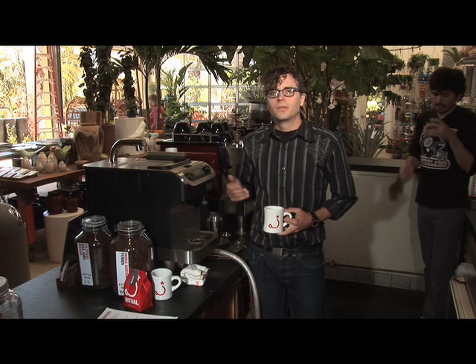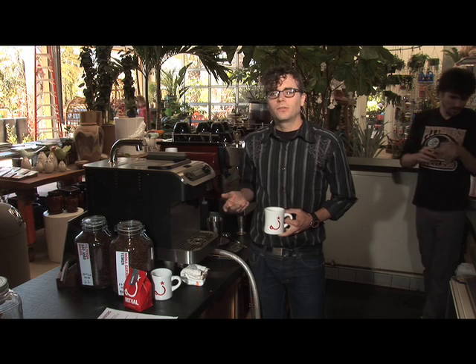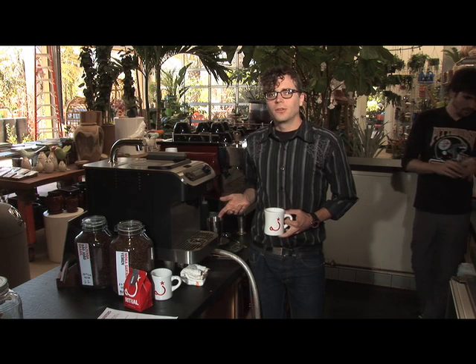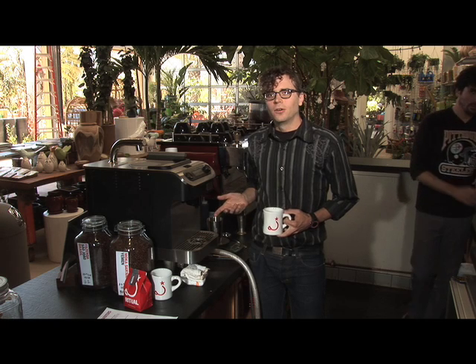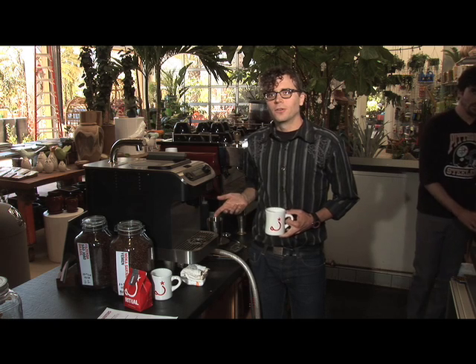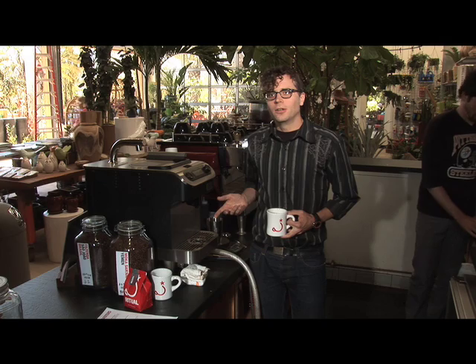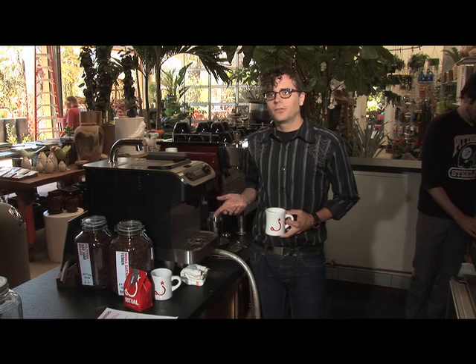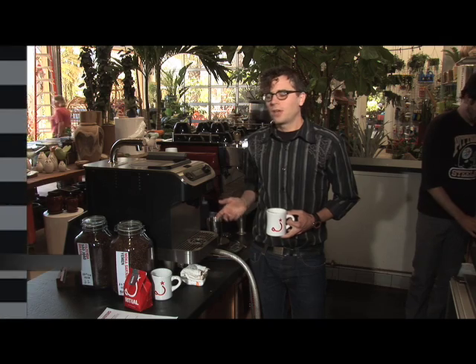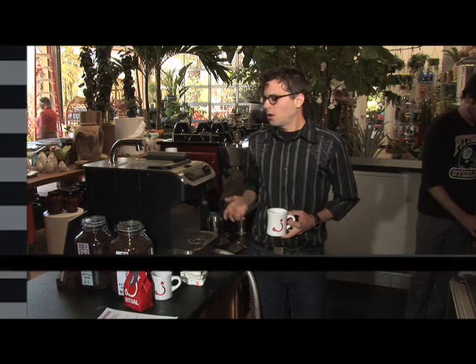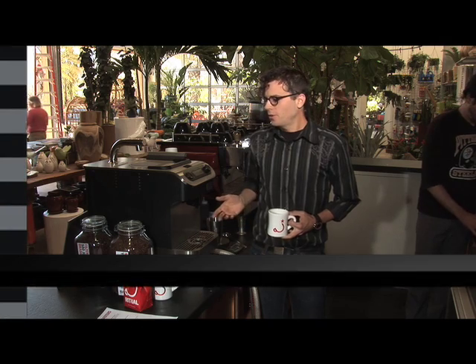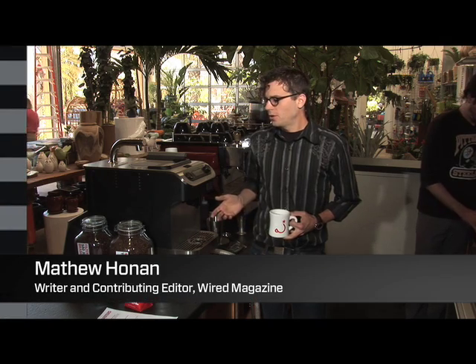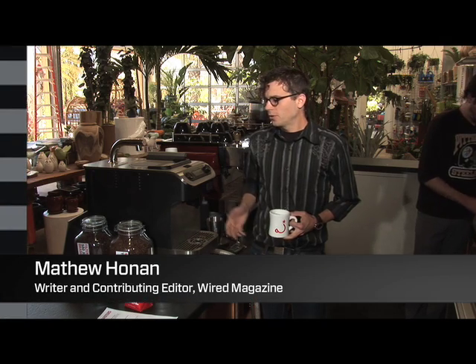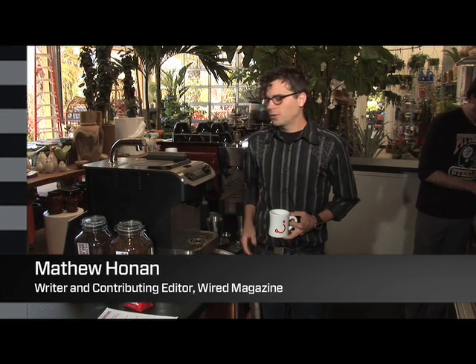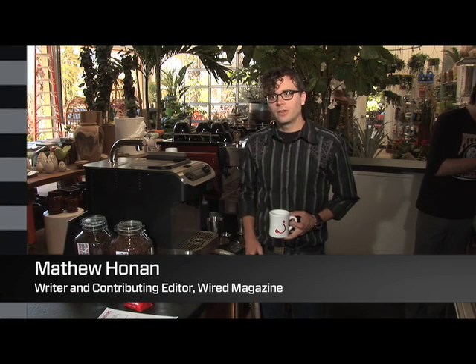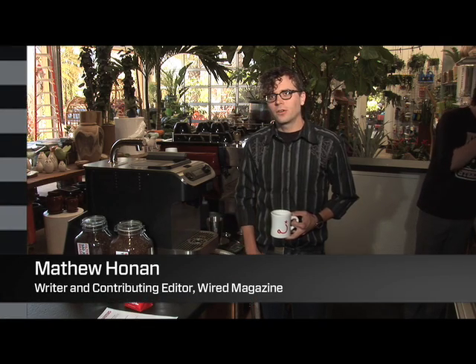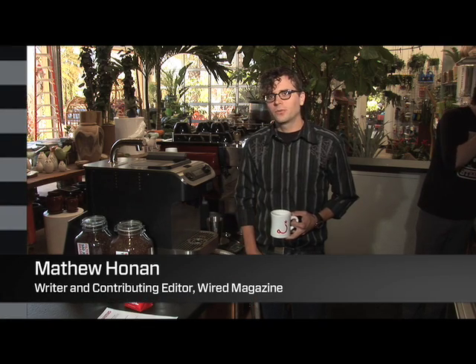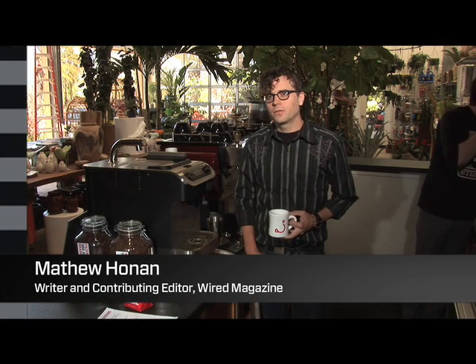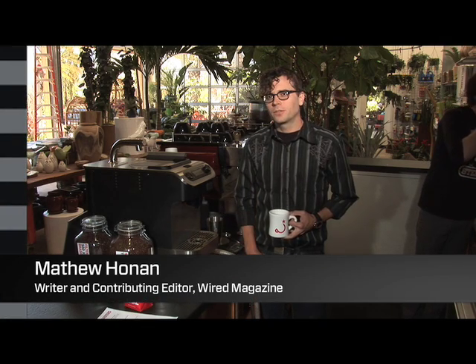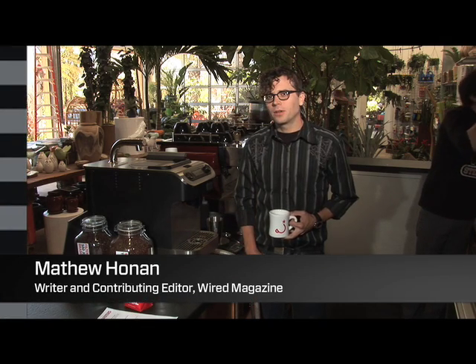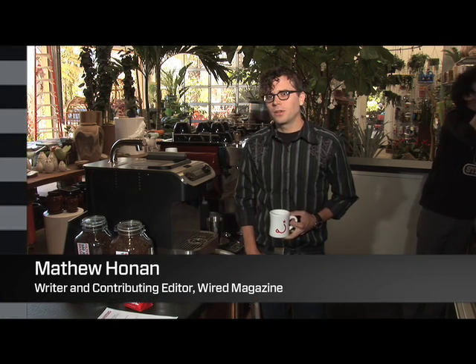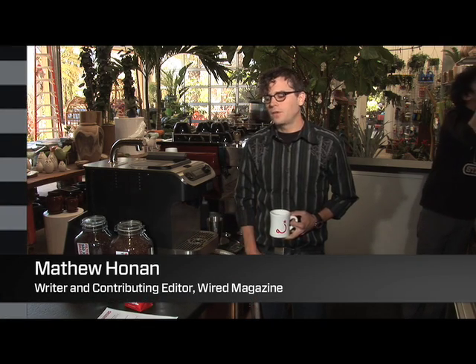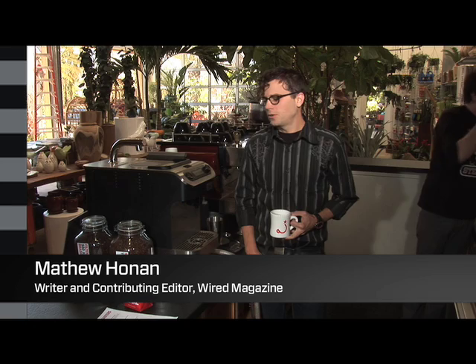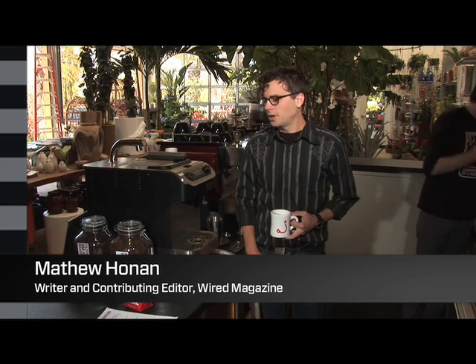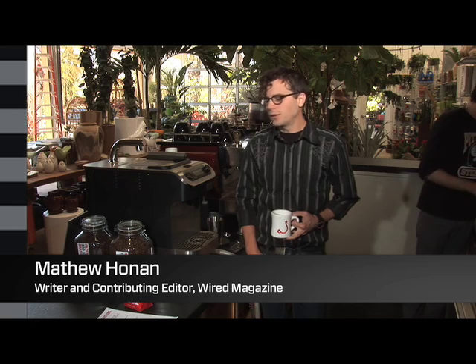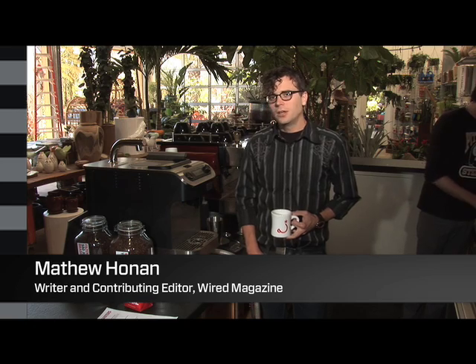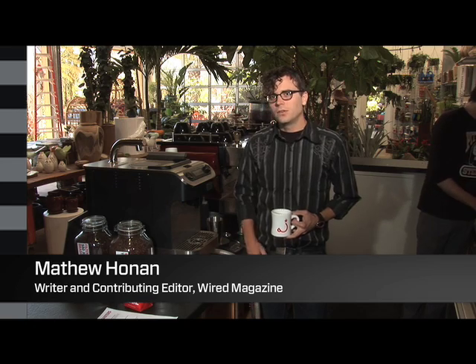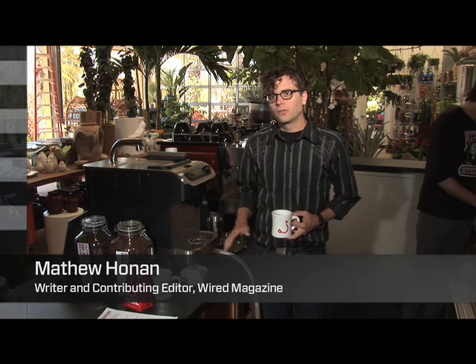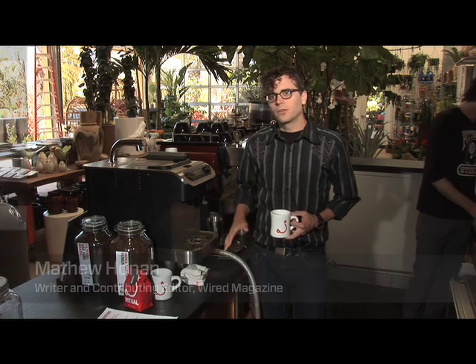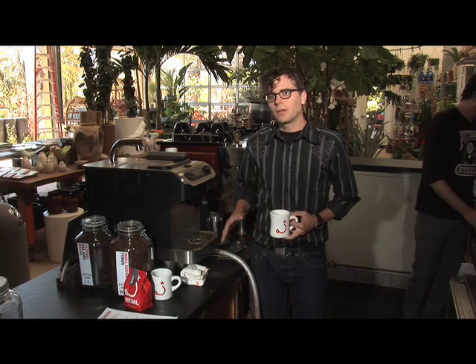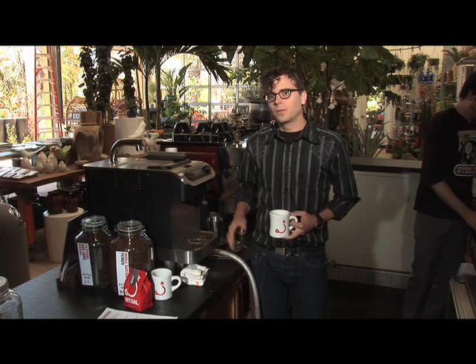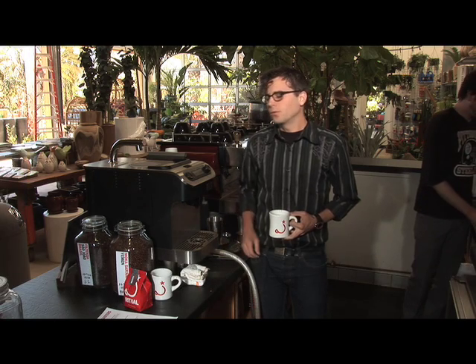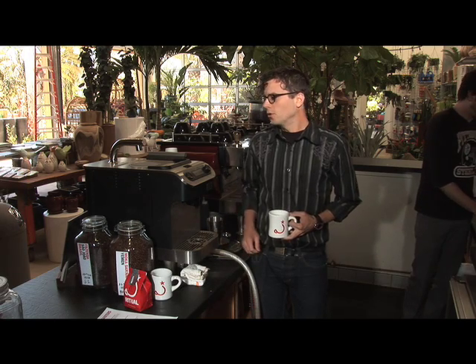This is the Clover. It's a coffee maker that works sort of like a cross between a French press and a vacuum pot, using the best of both worlds.